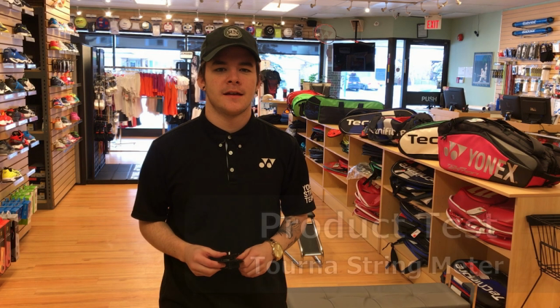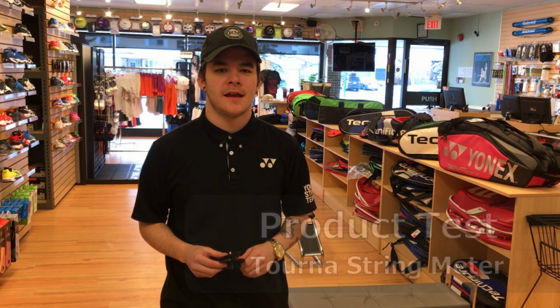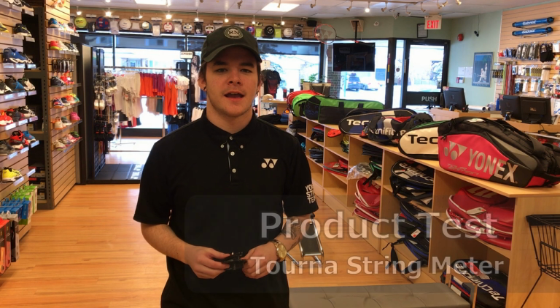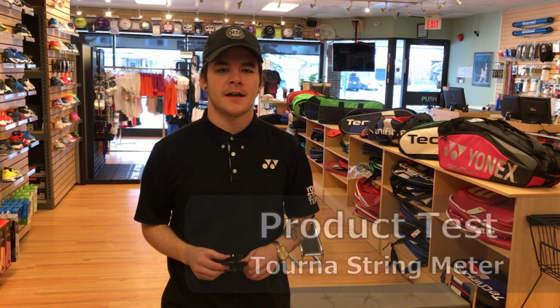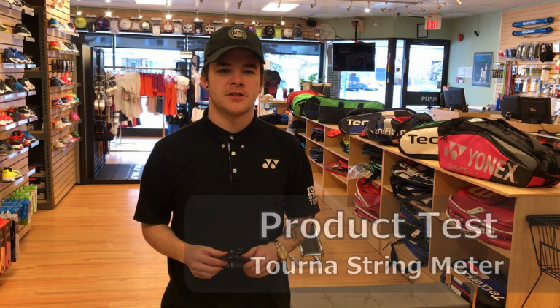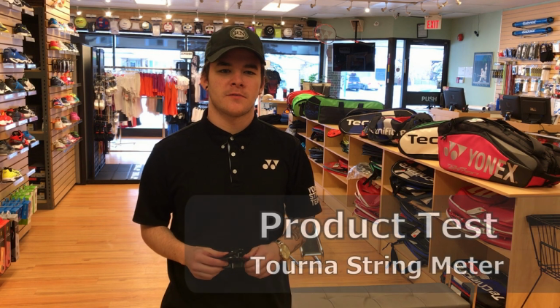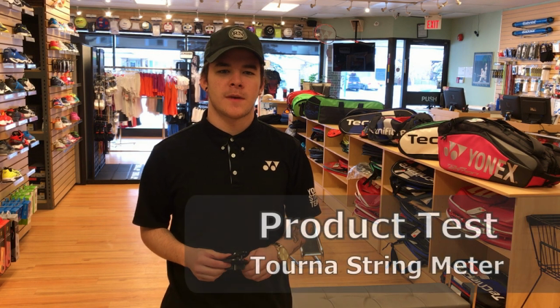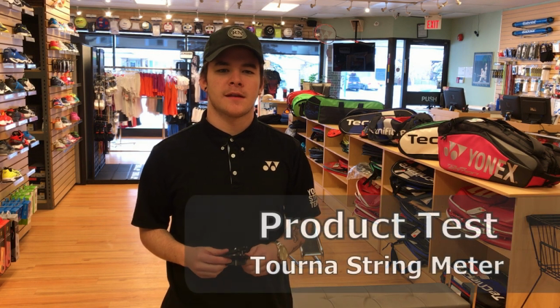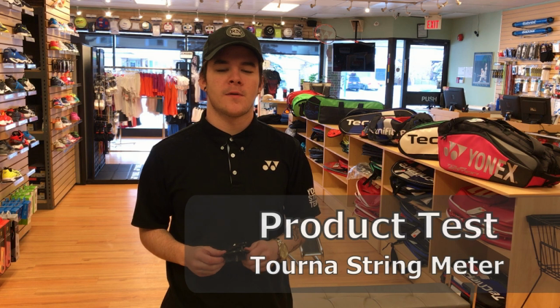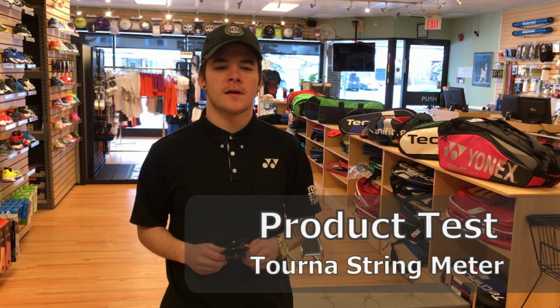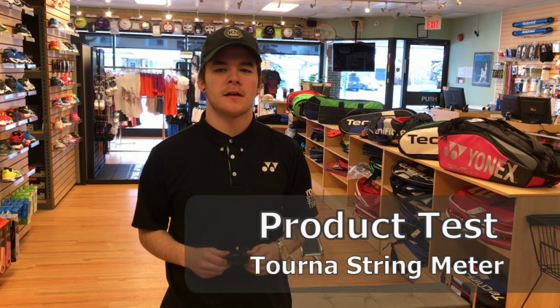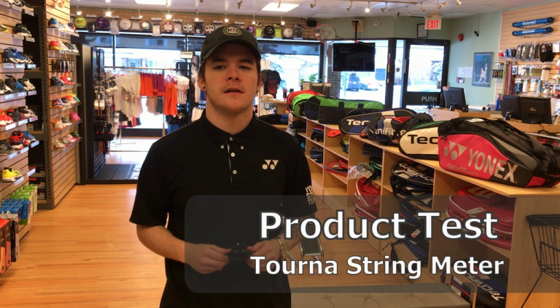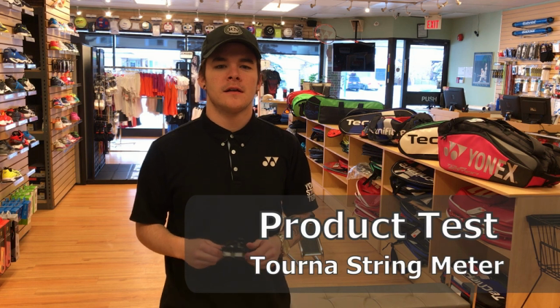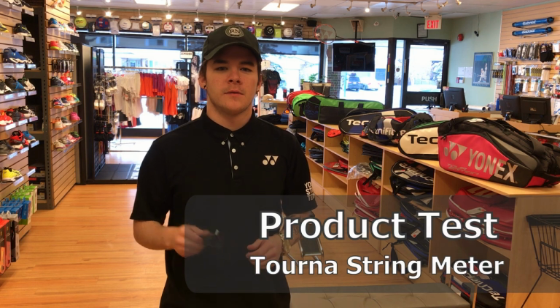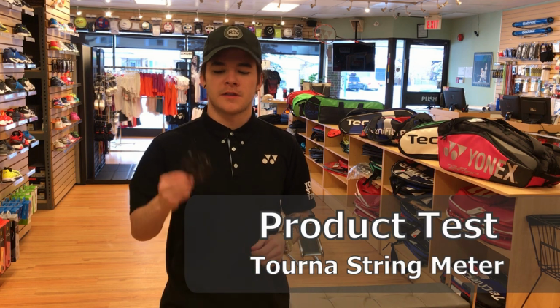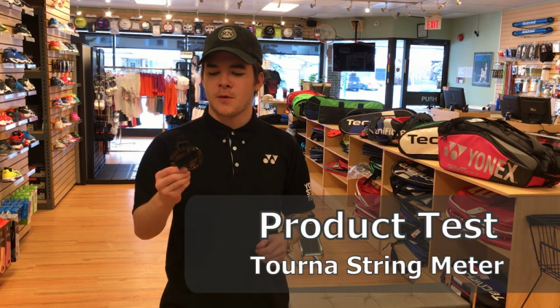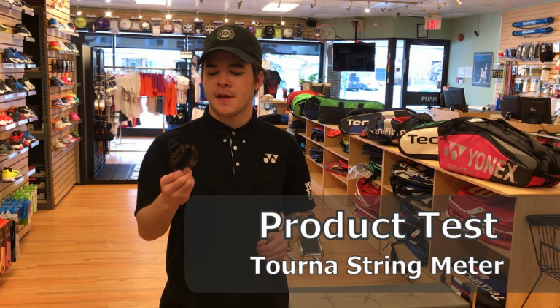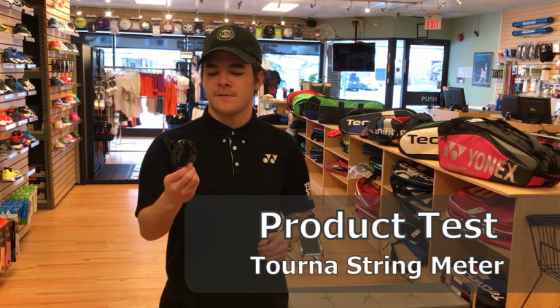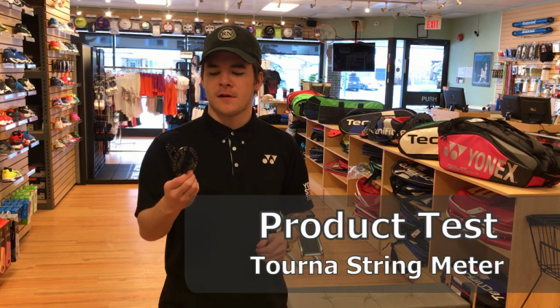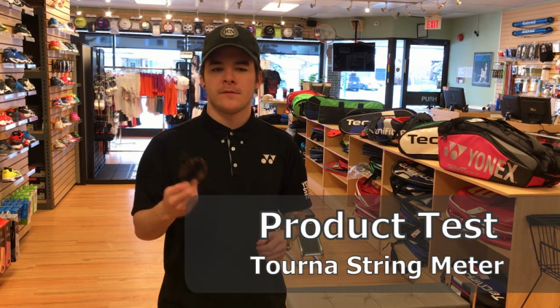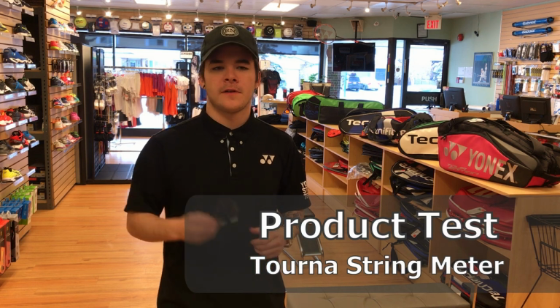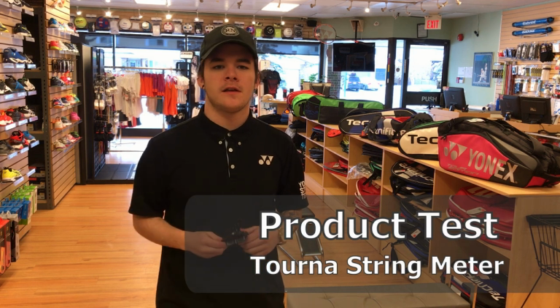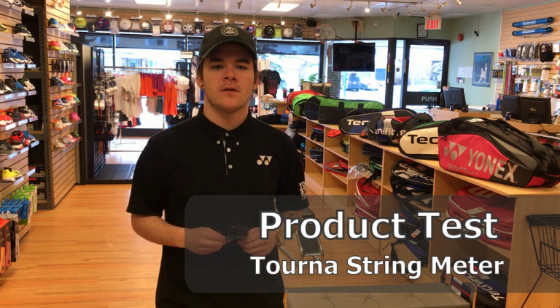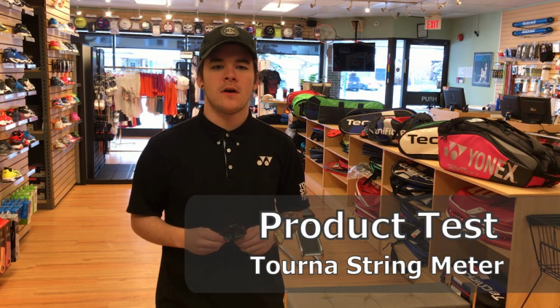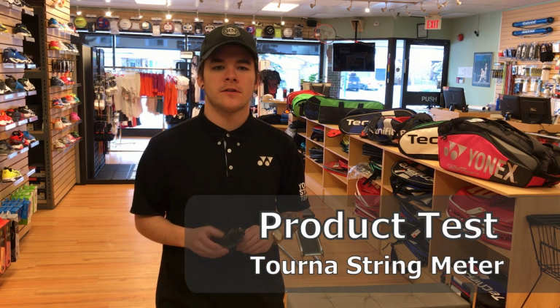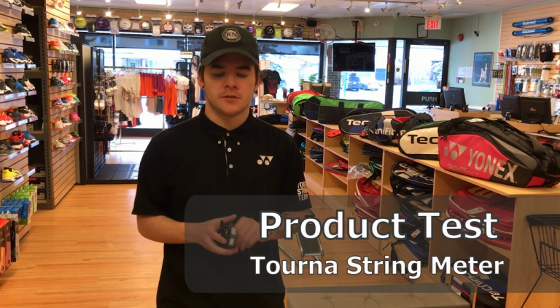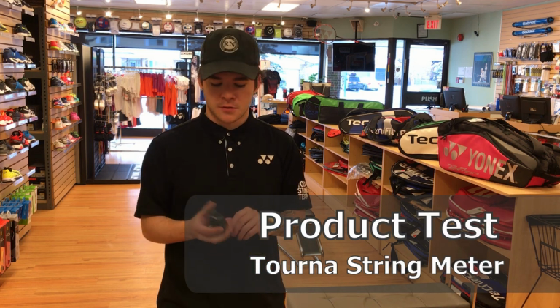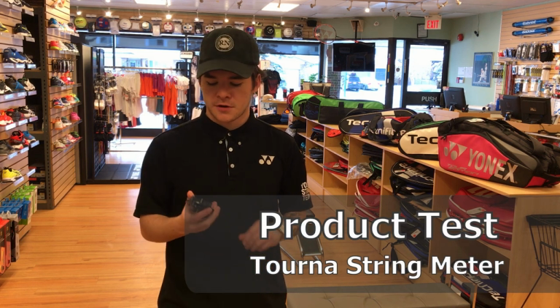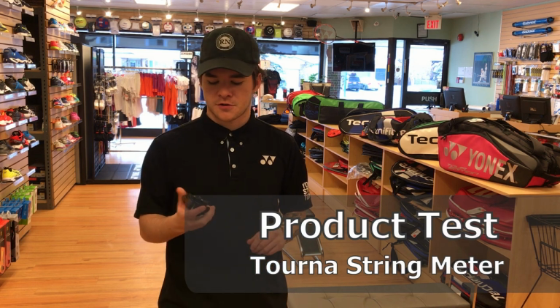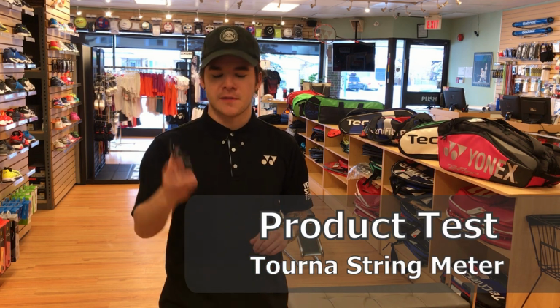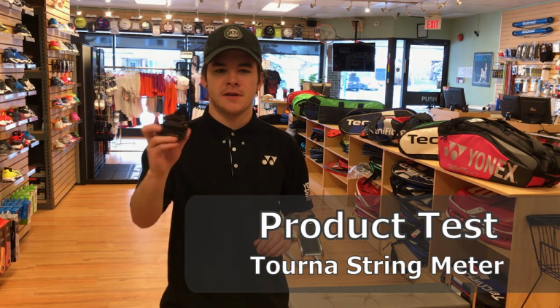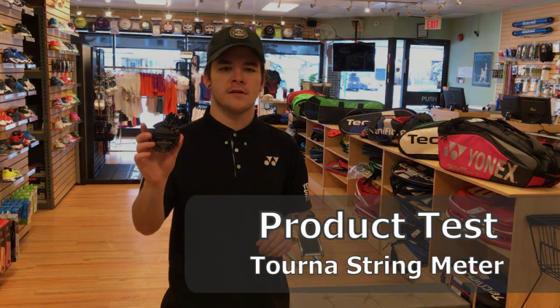Hey guys, Jerry from Wreck Network. We thought we'd make a follow-up video on the Torna String Meter.